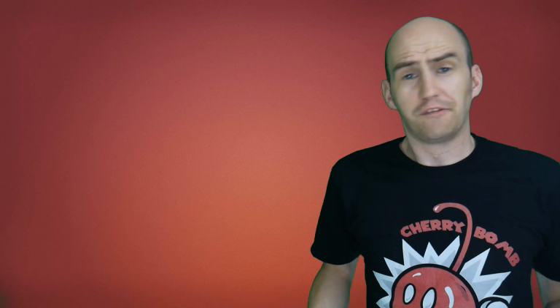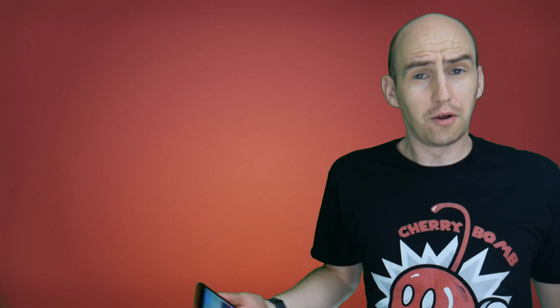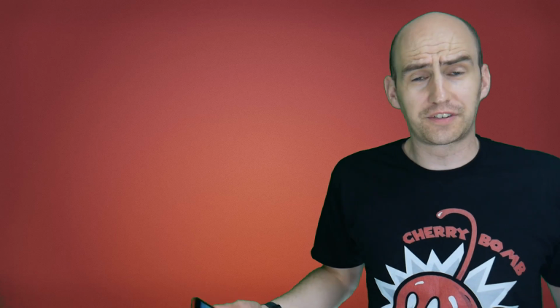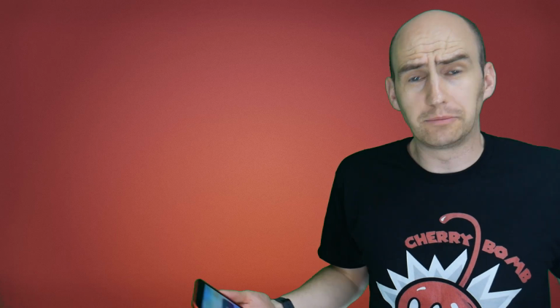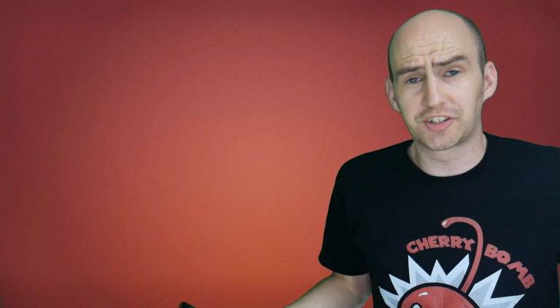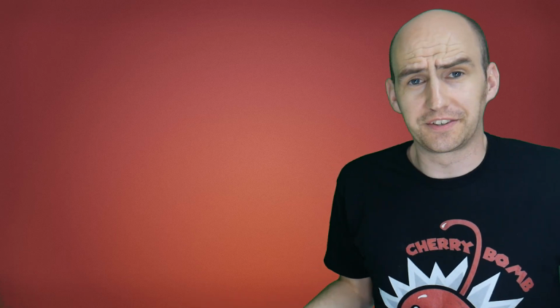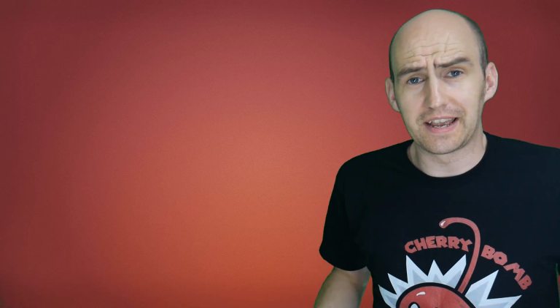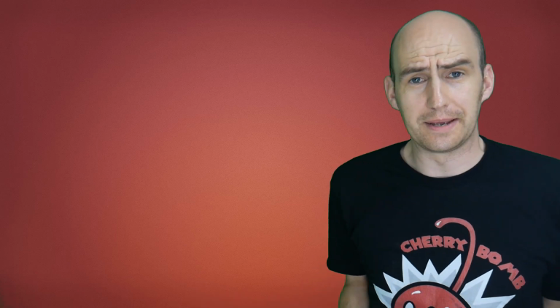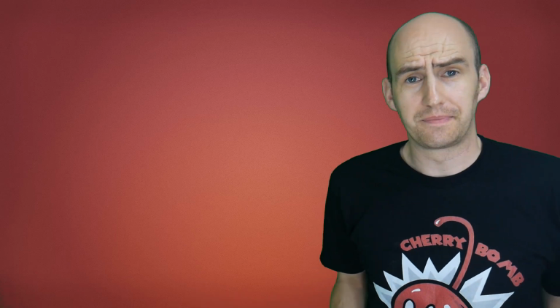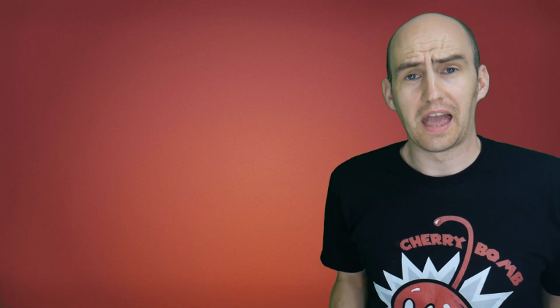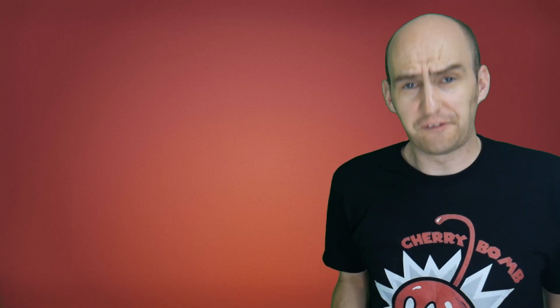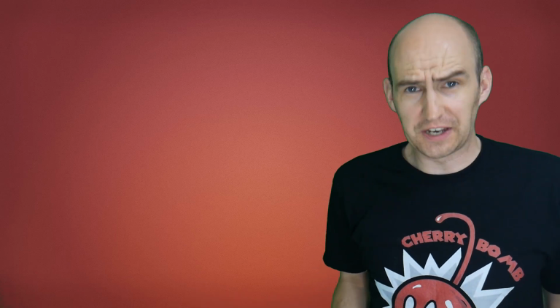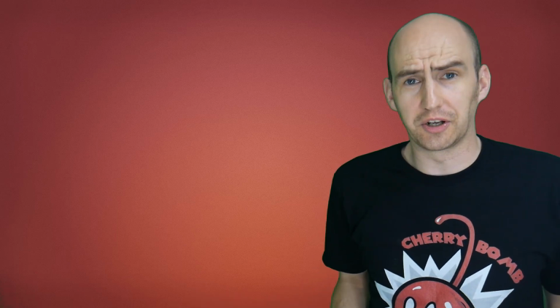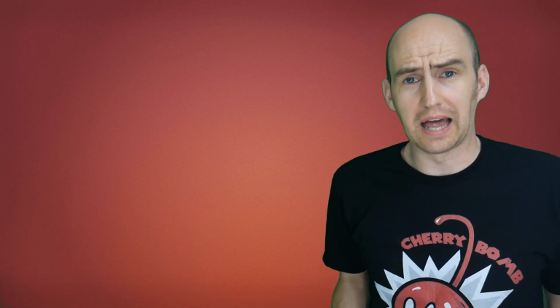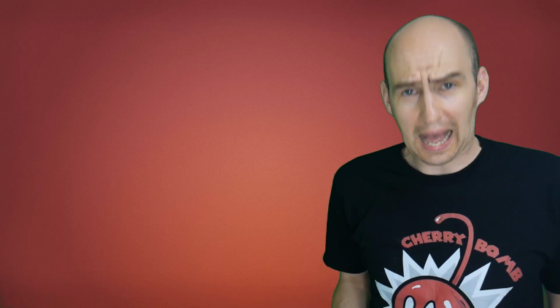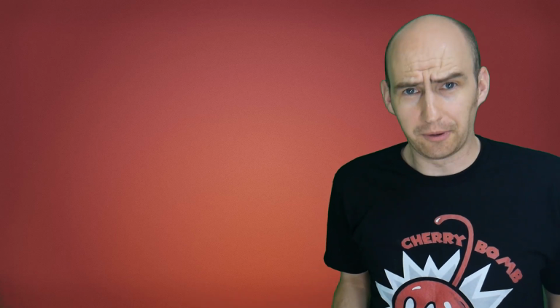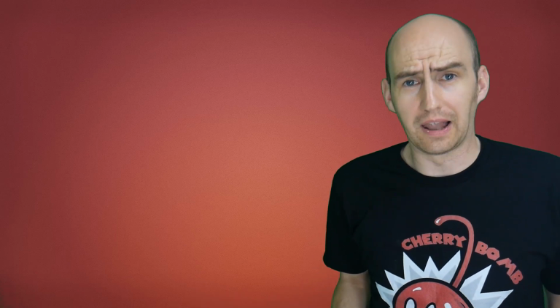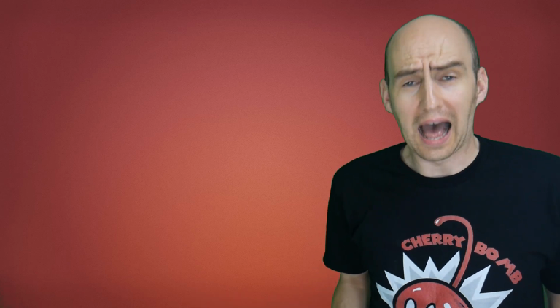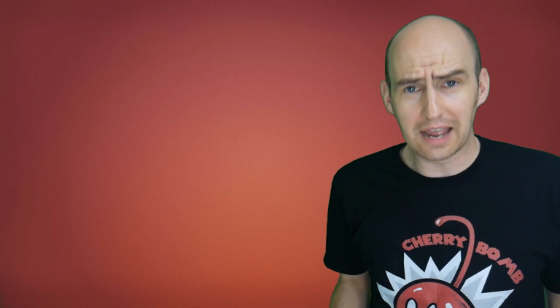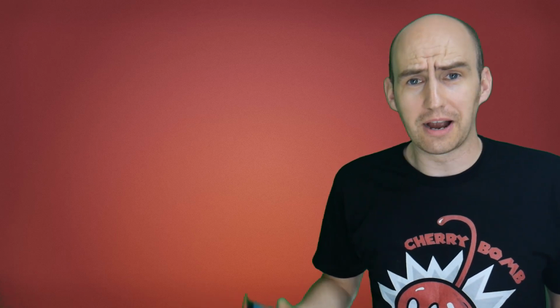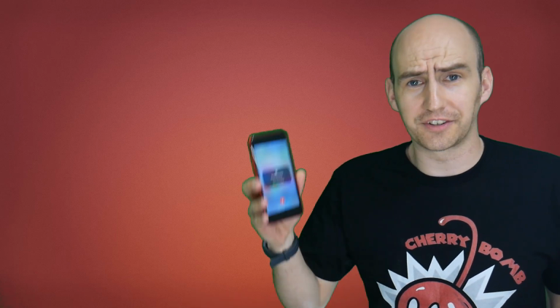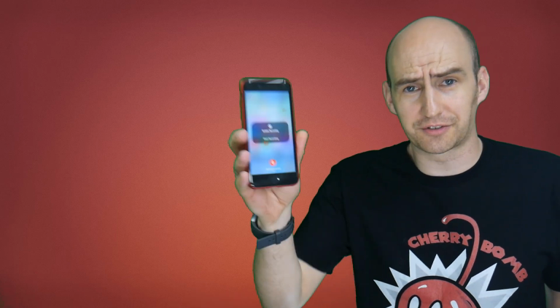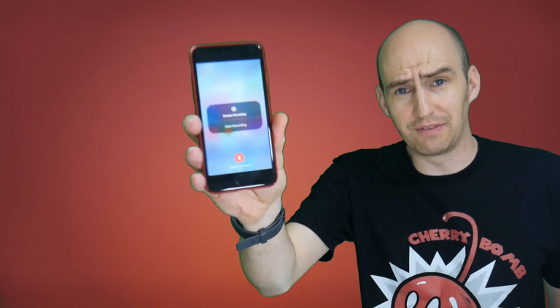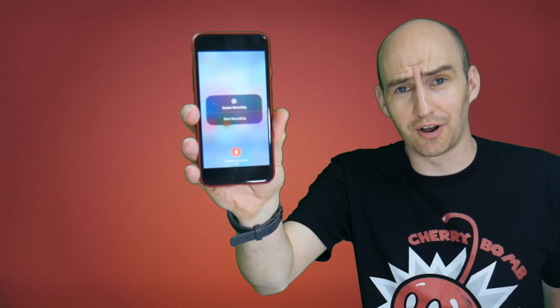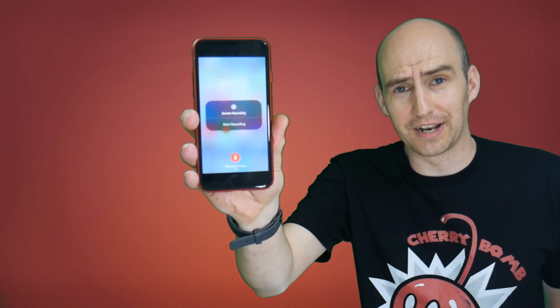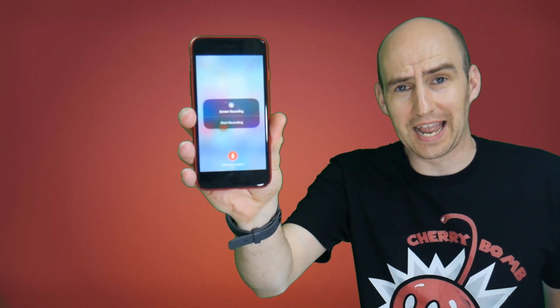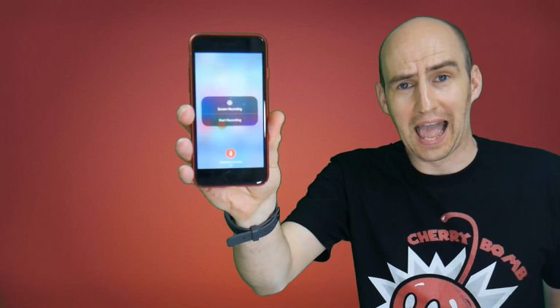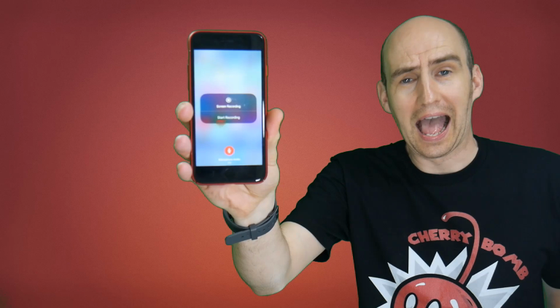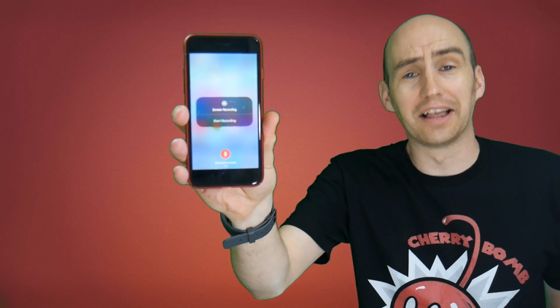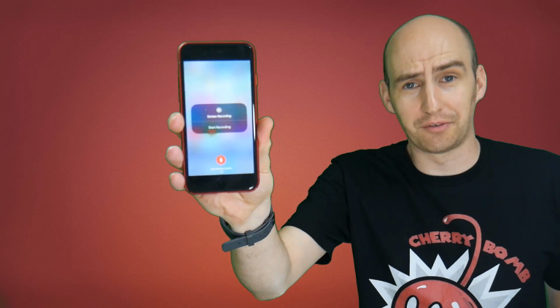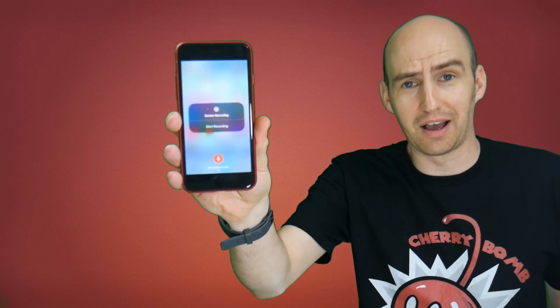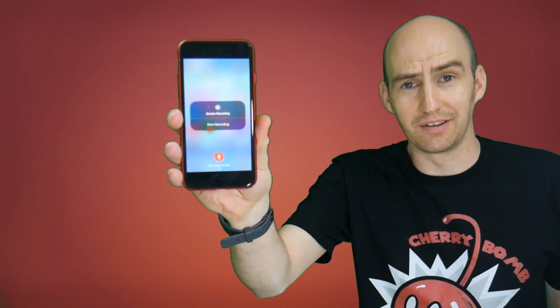Folks, I'm just going to say it: official Apple iOS screen recording has arrived.